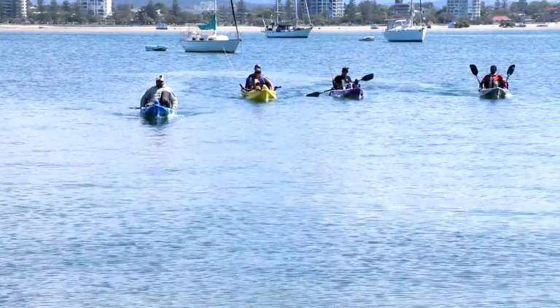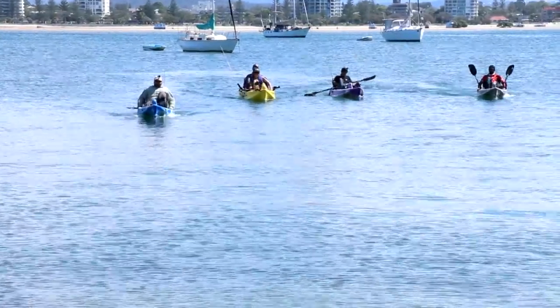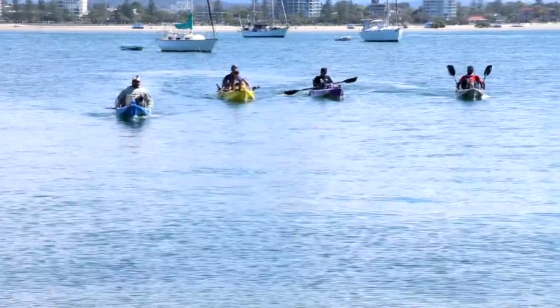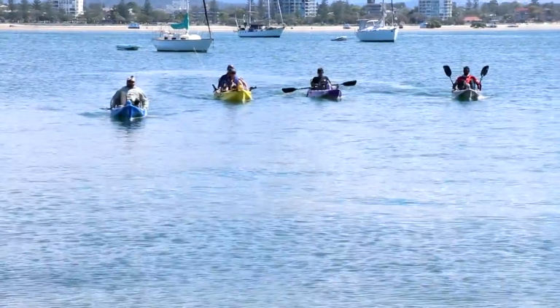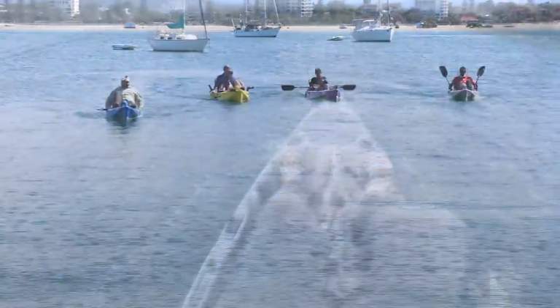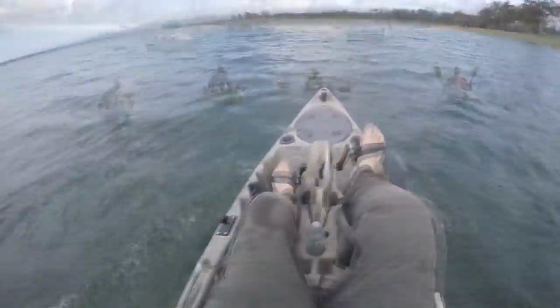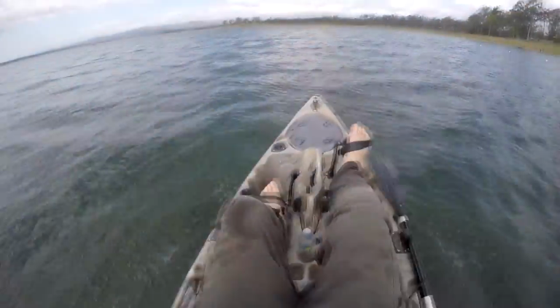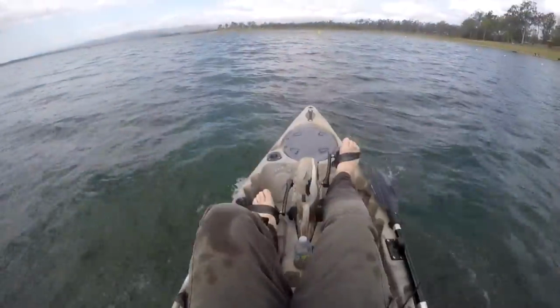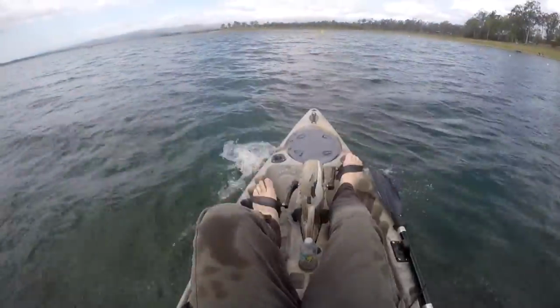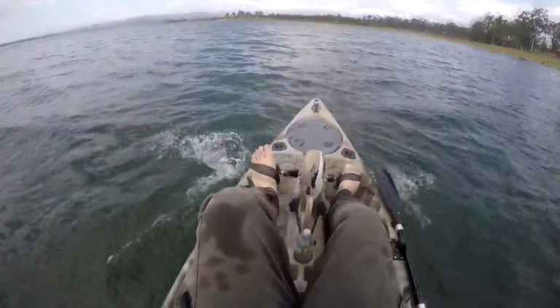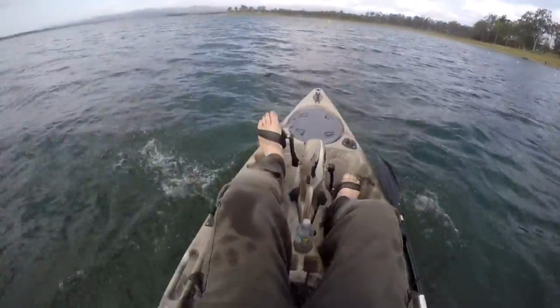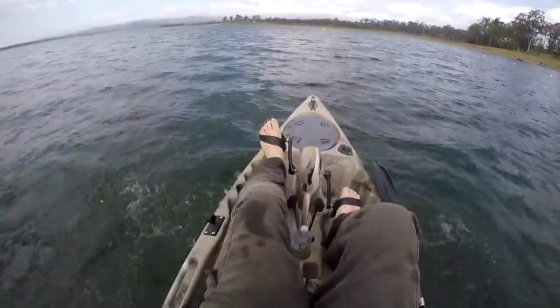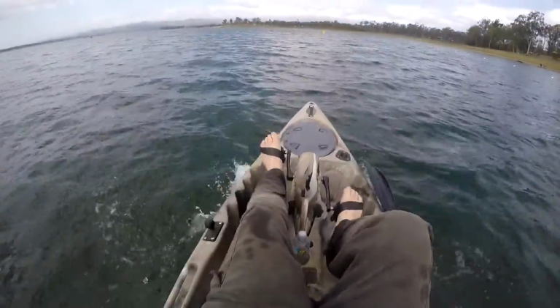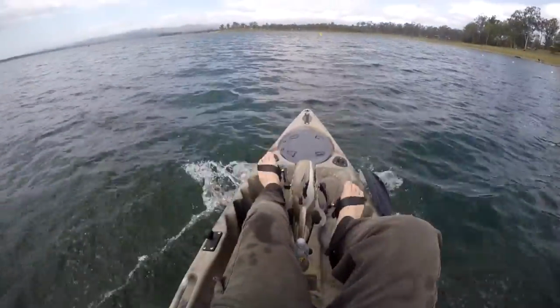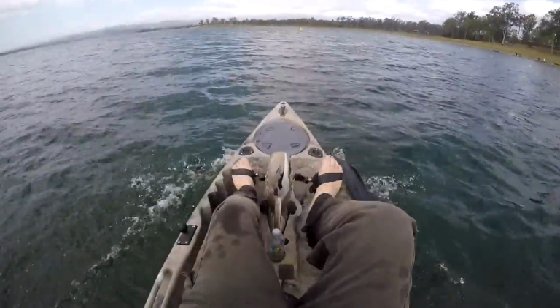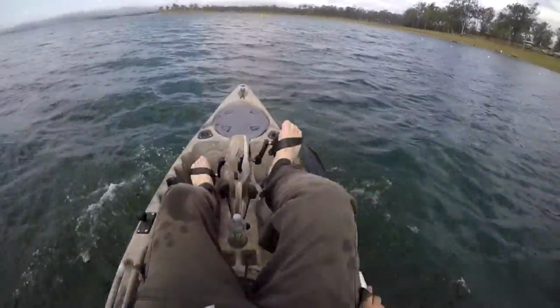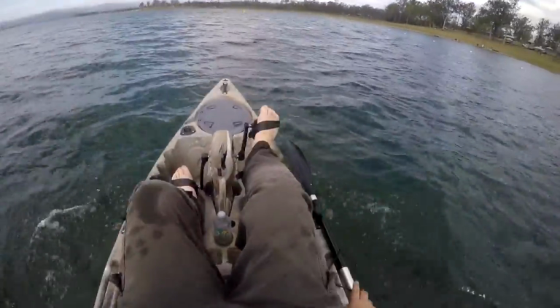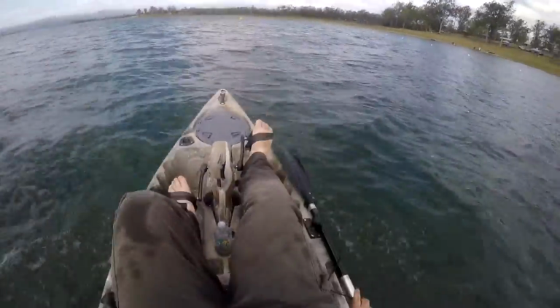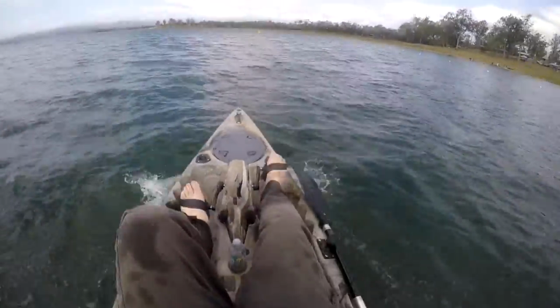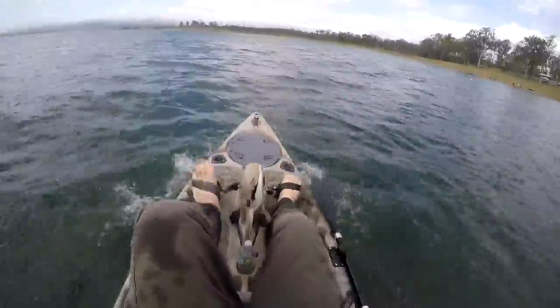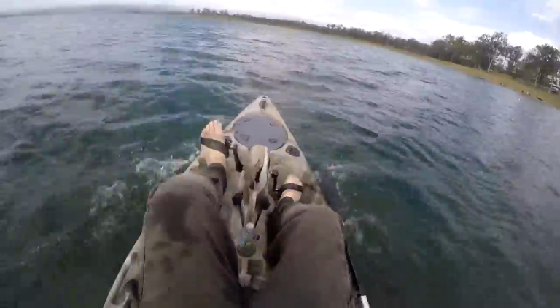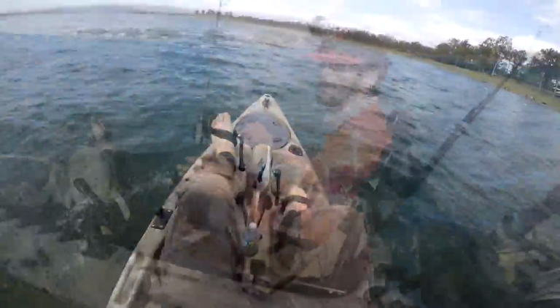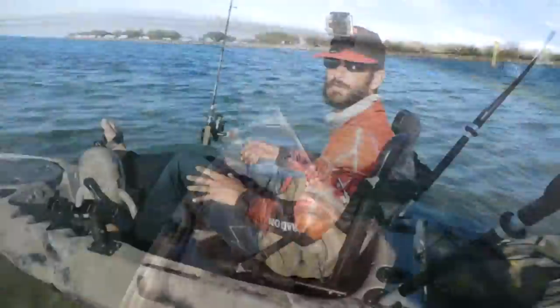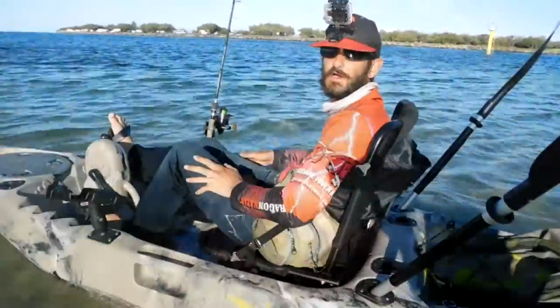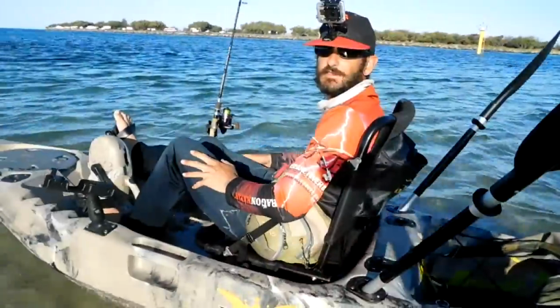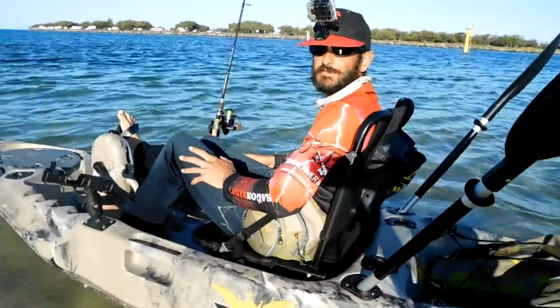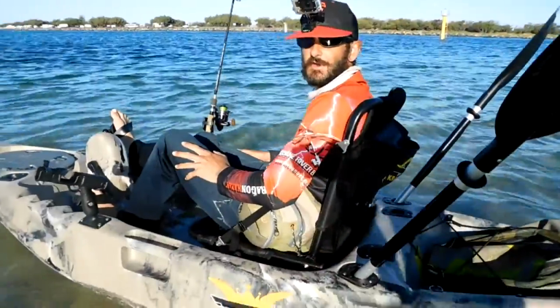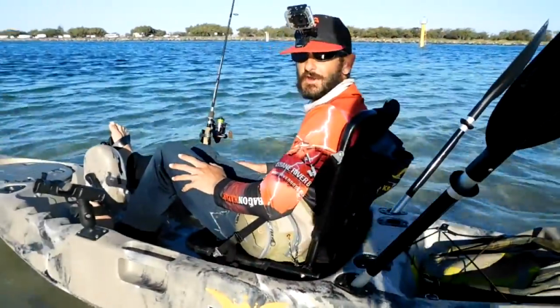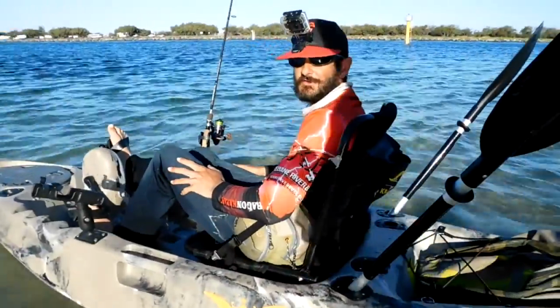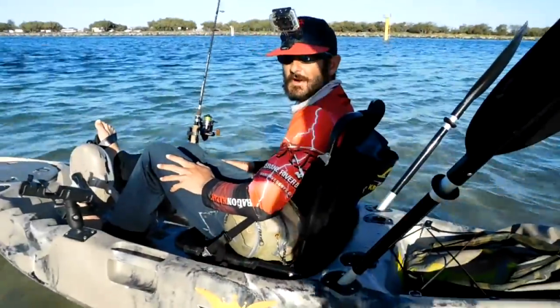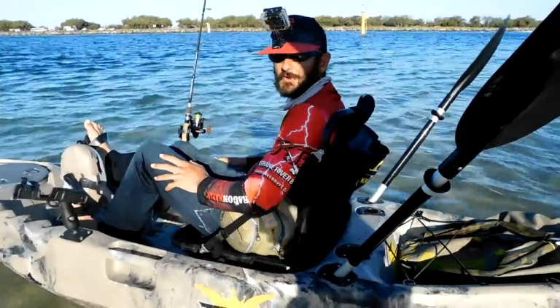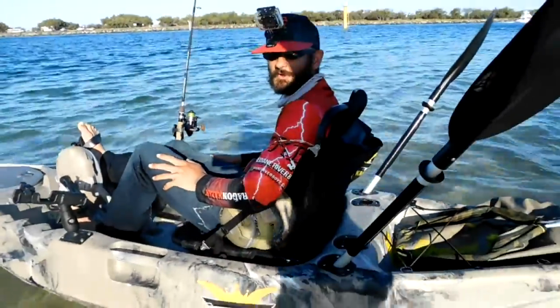I wouldn't take it up into a little tiny creek, but in an environment like this you've got no drama at all.